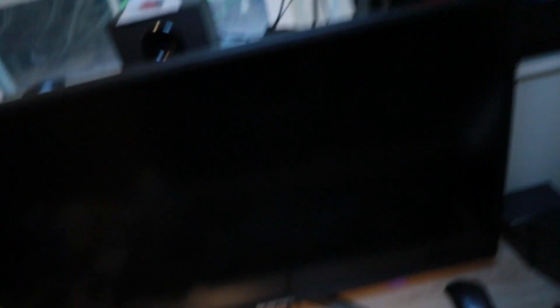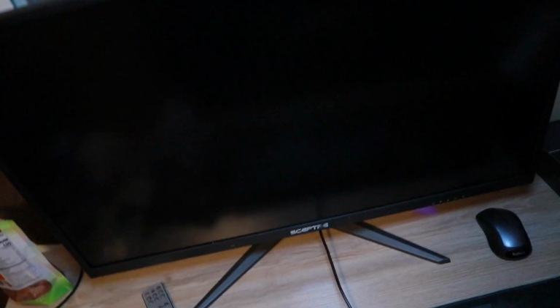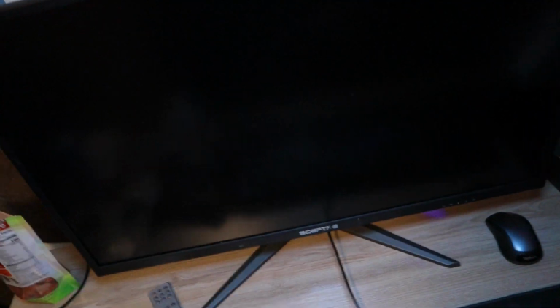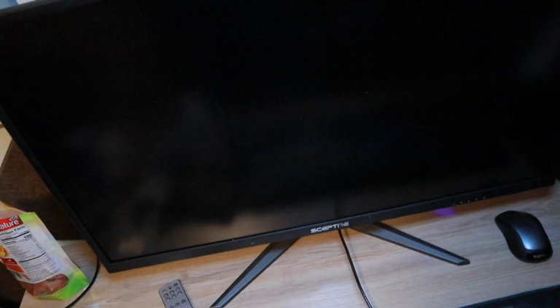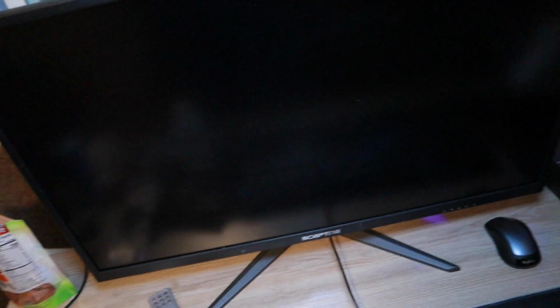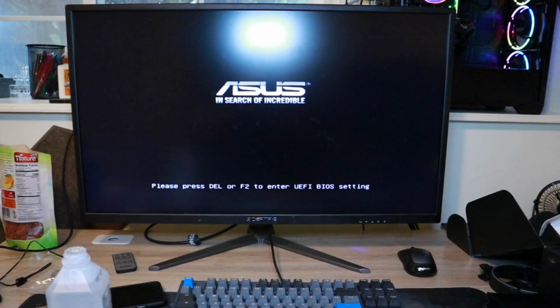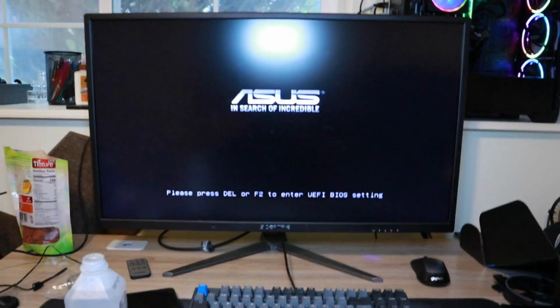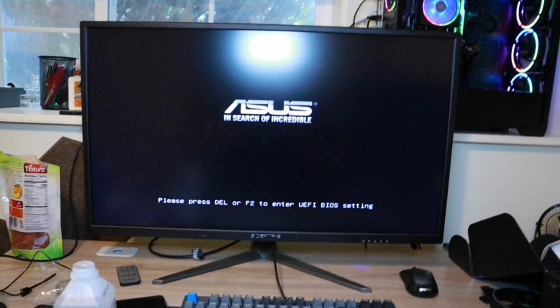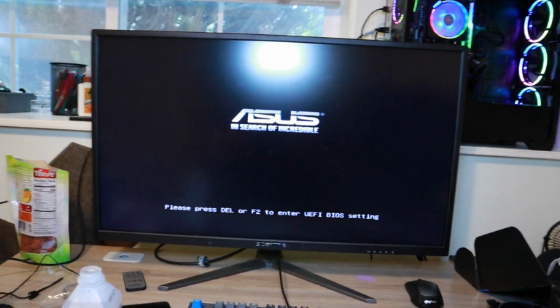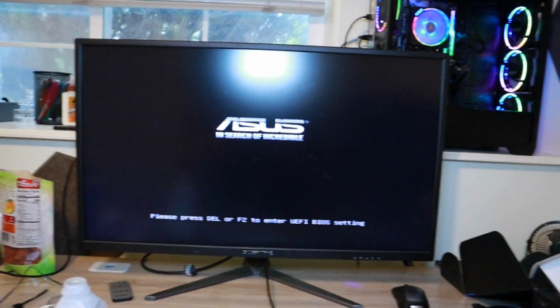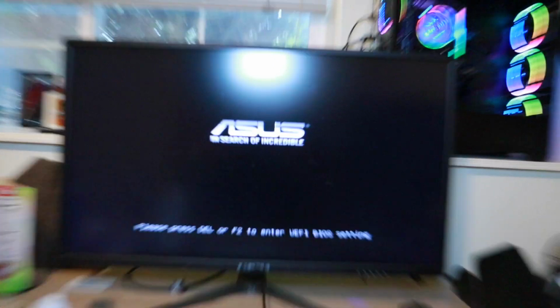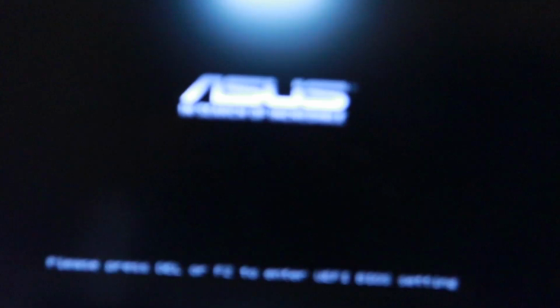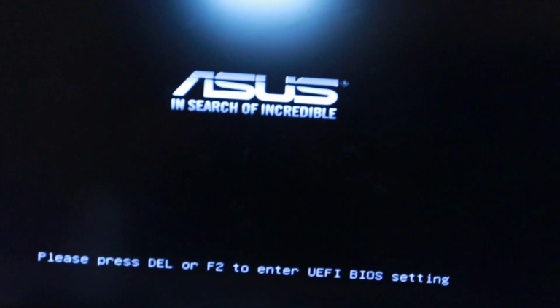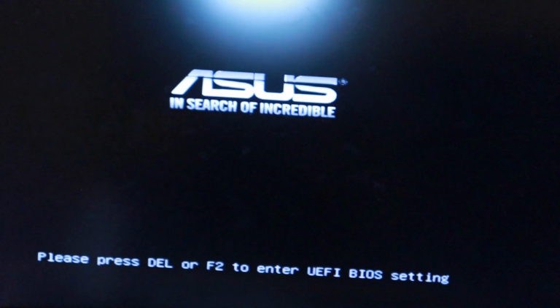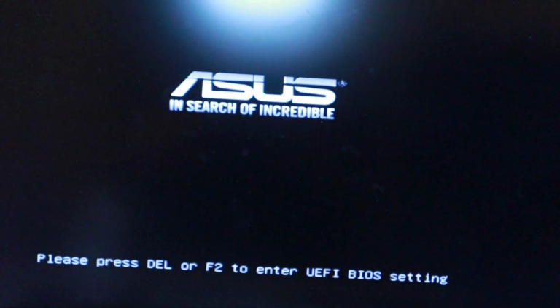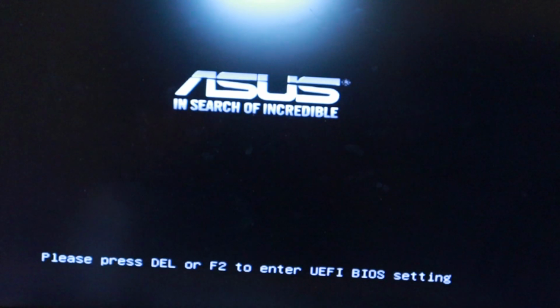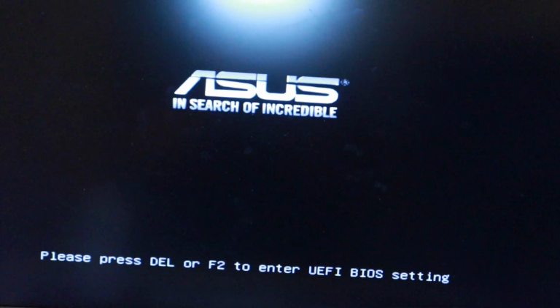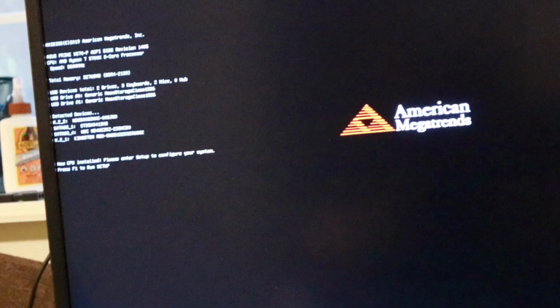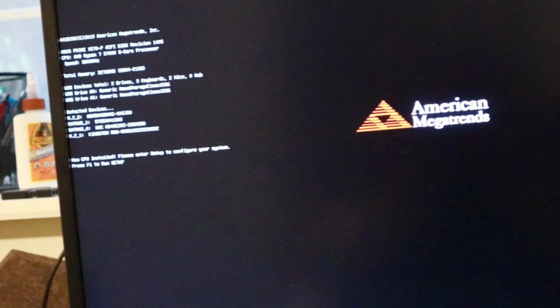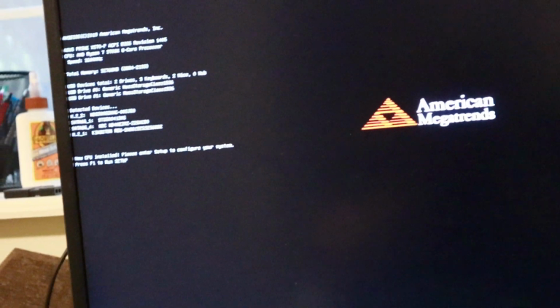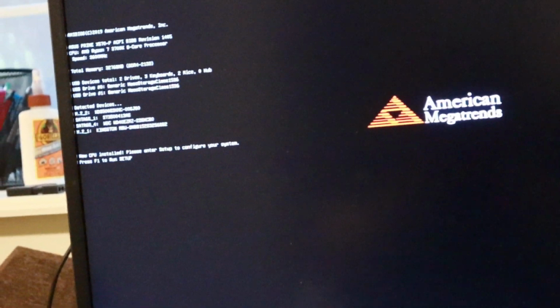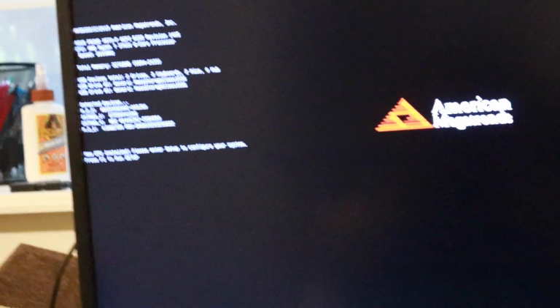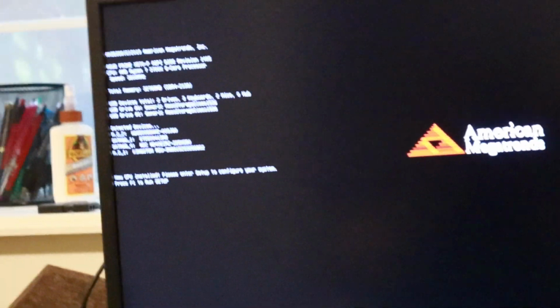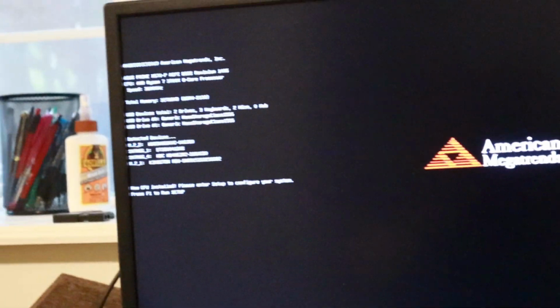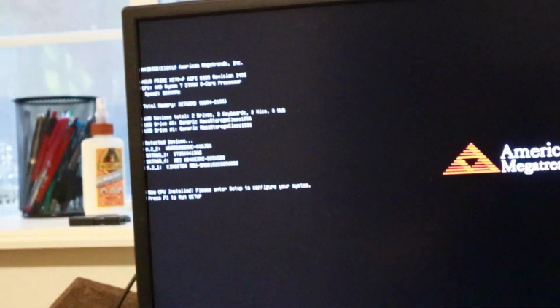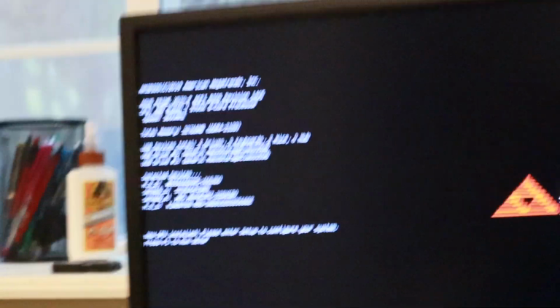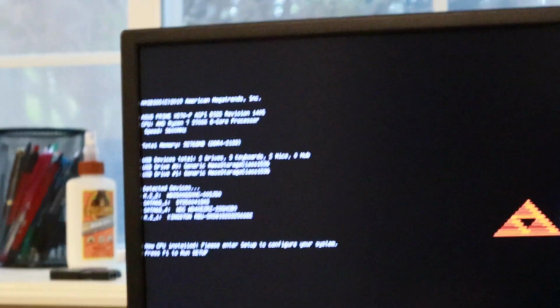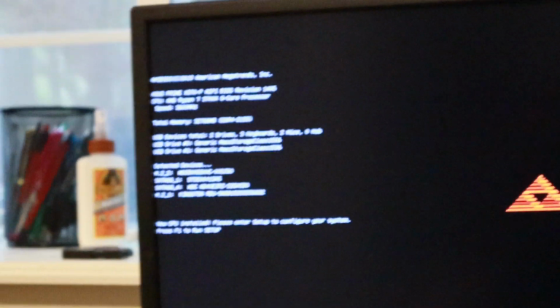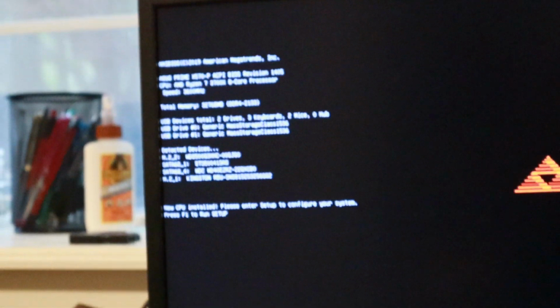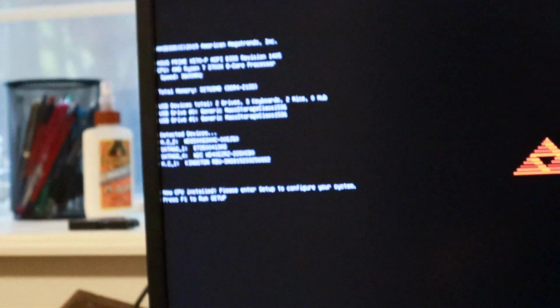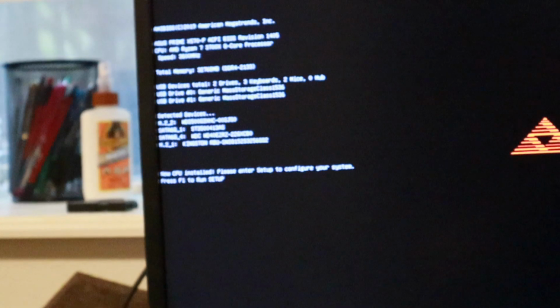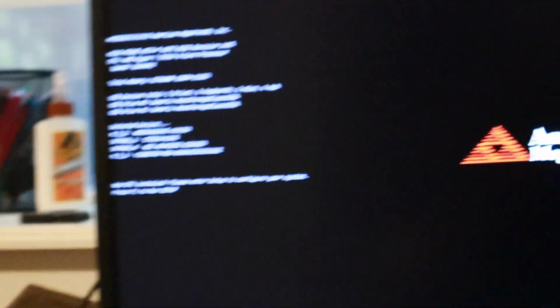Post for me. Oh thank god. New CPU installed.